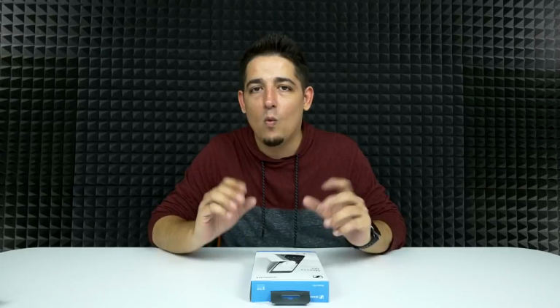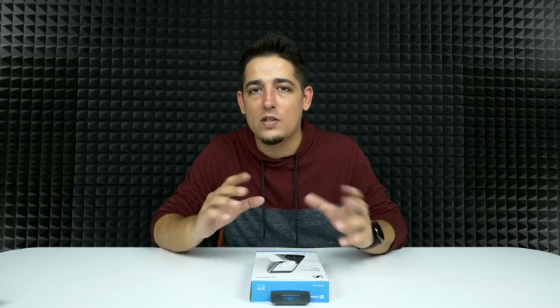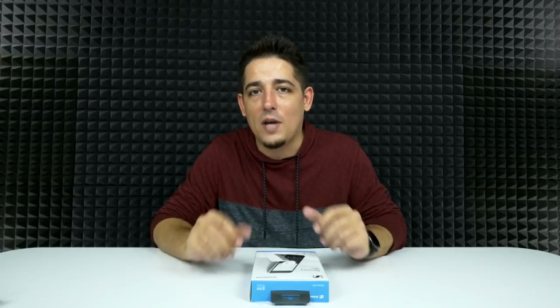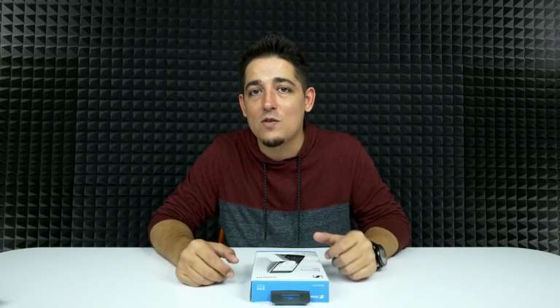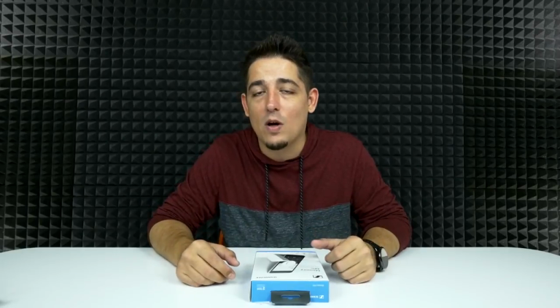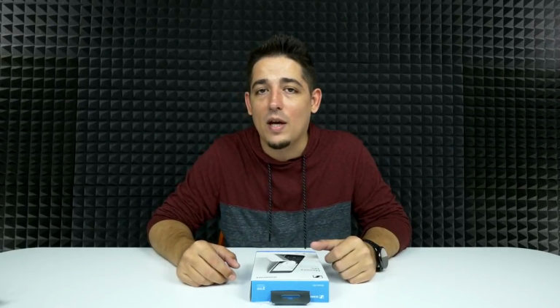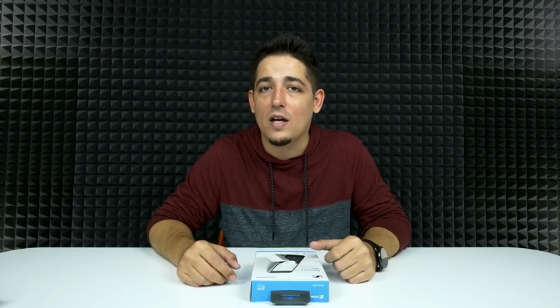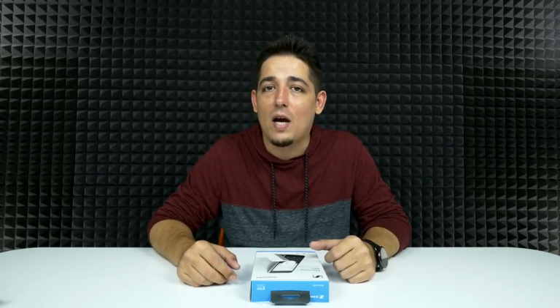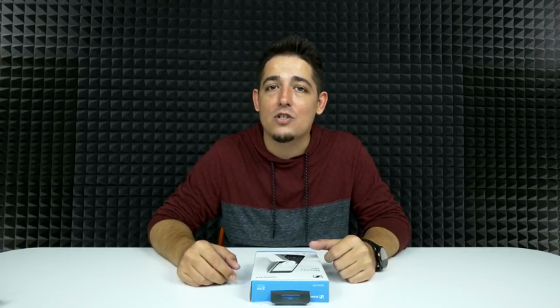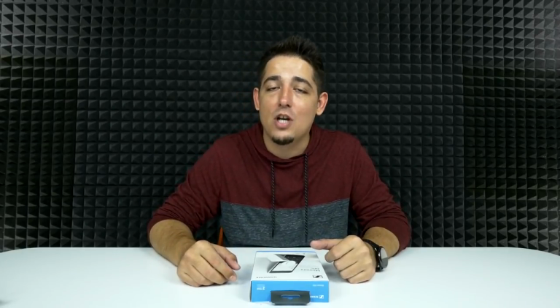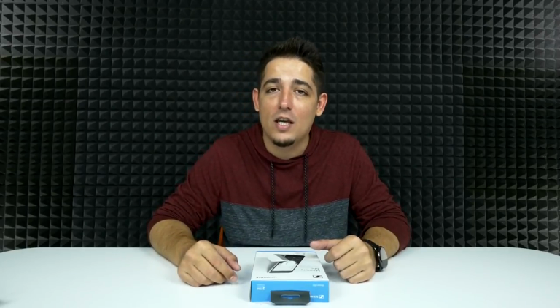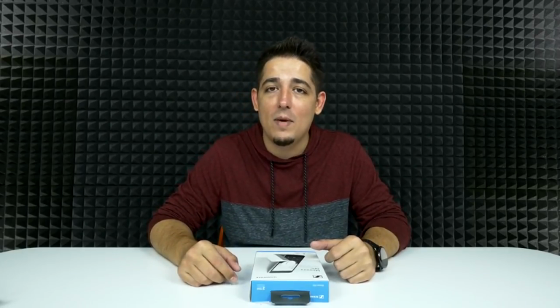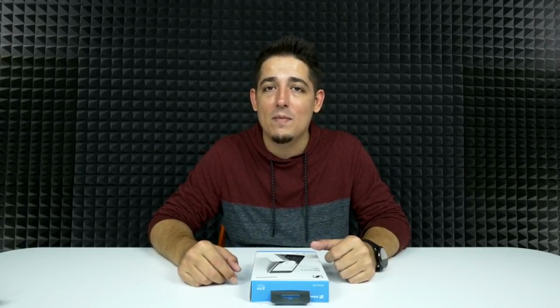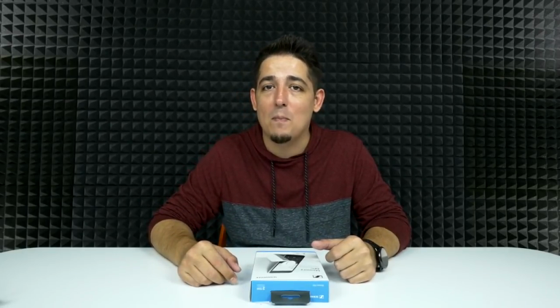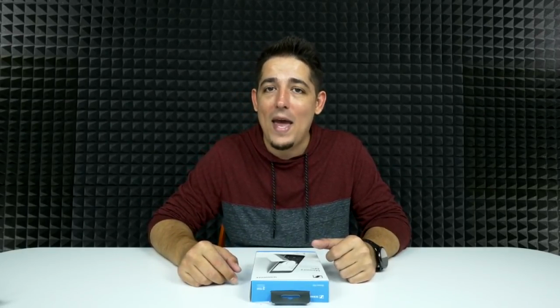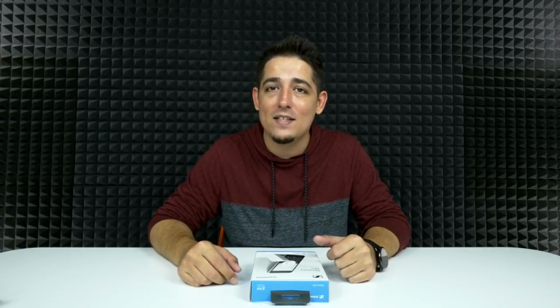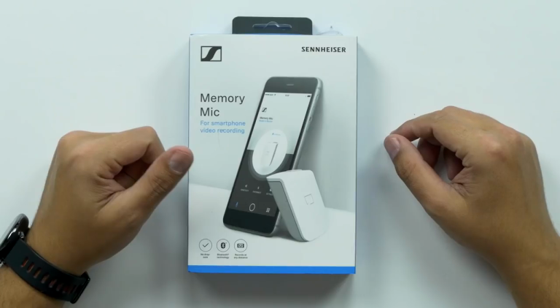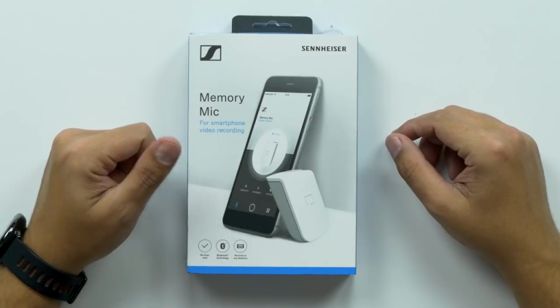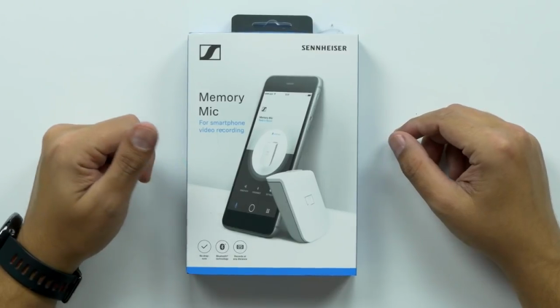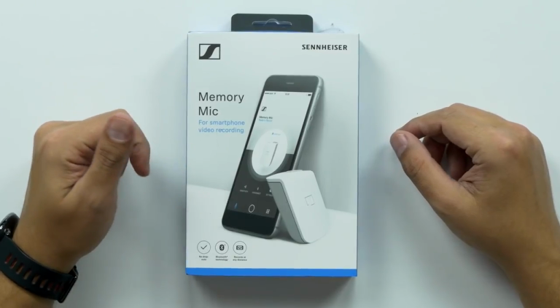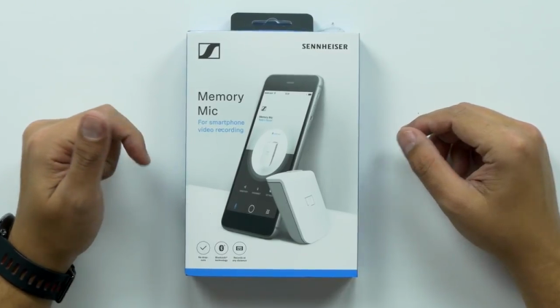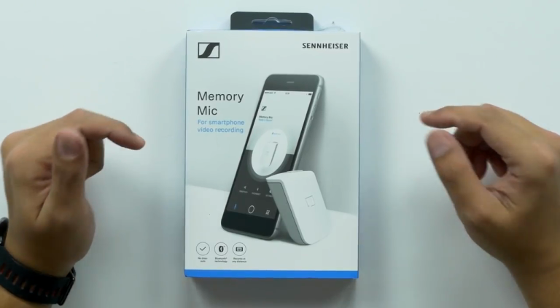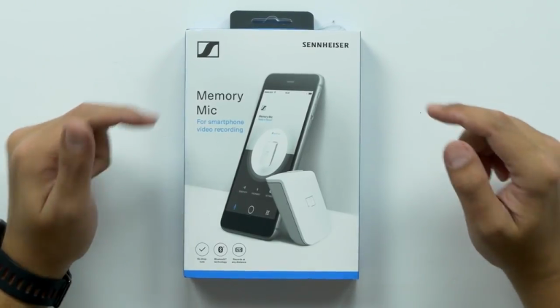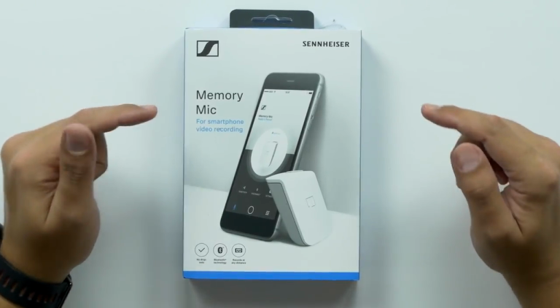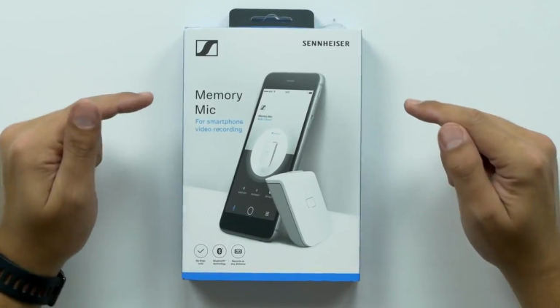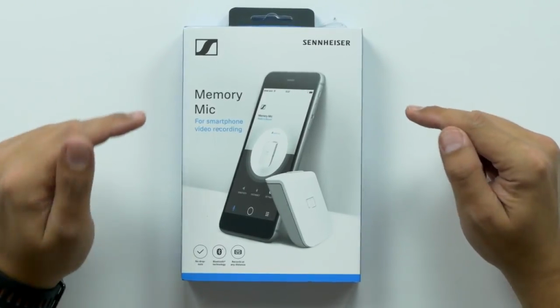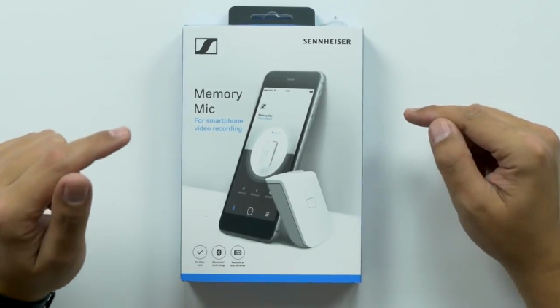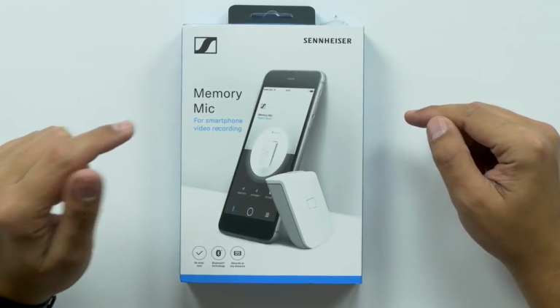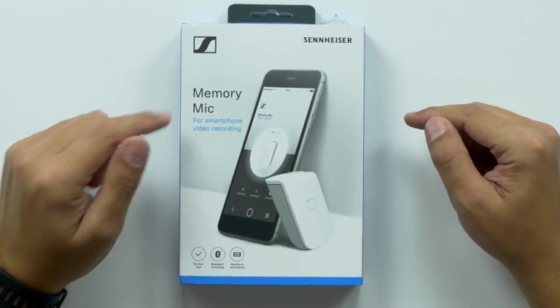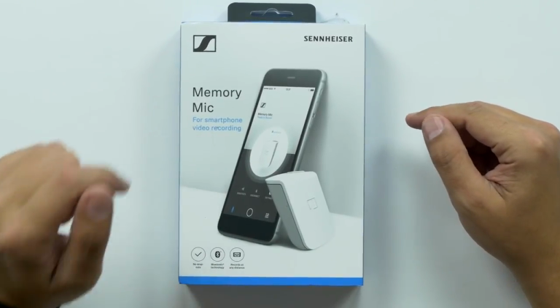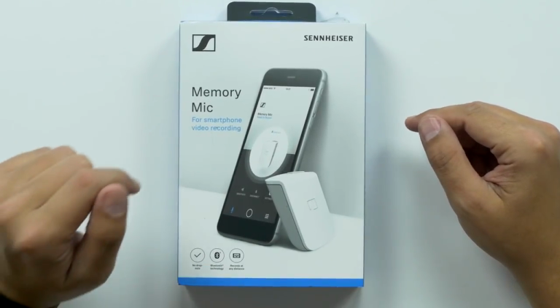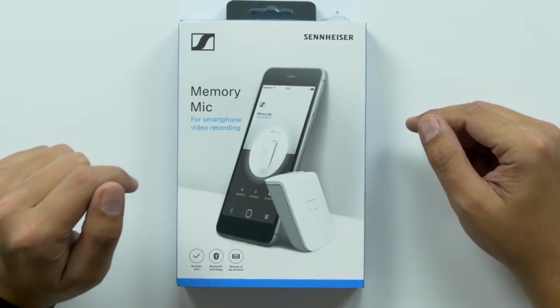What's up guys? Welcome back to Unboxed Junkie. My name is Matt and today we're looking at the Sennheiser Memory Mic.